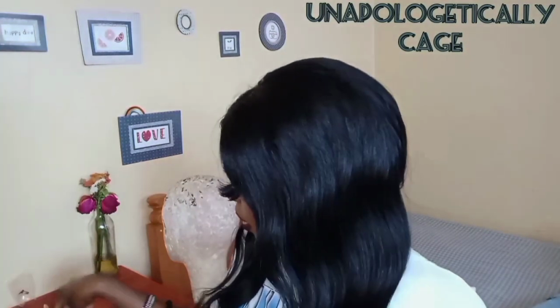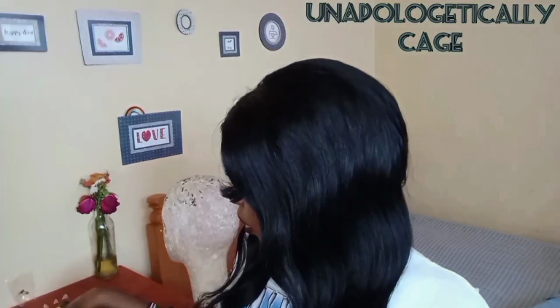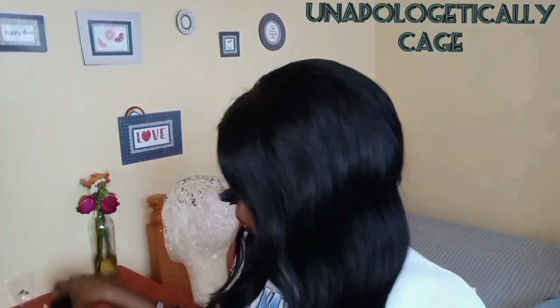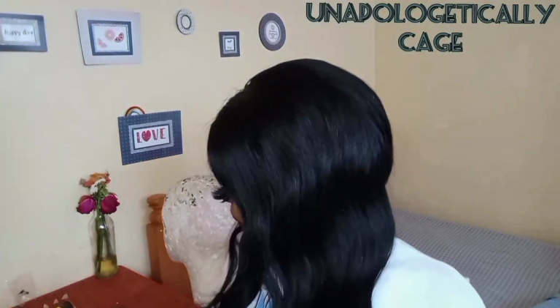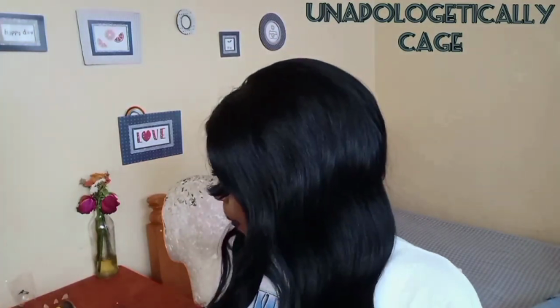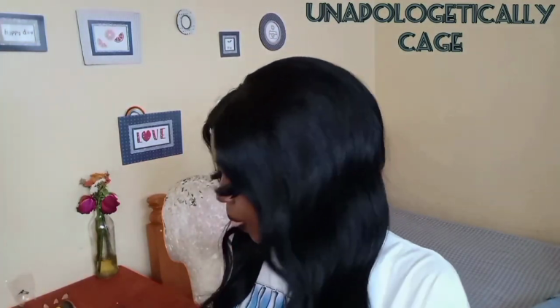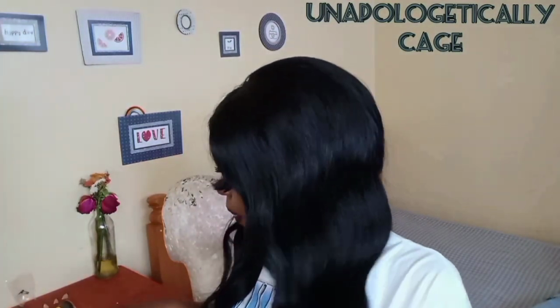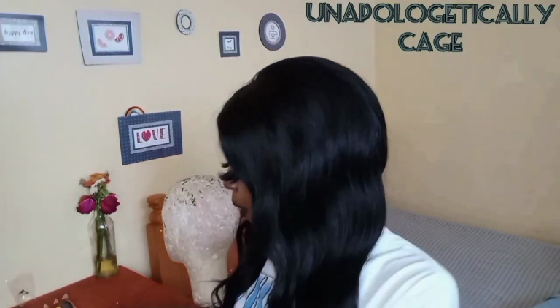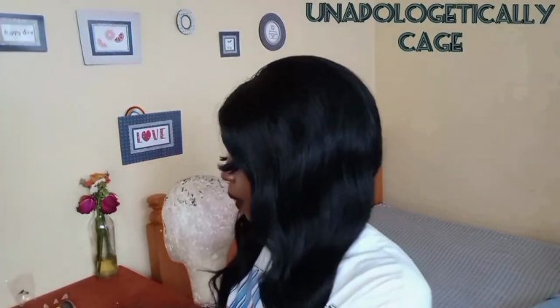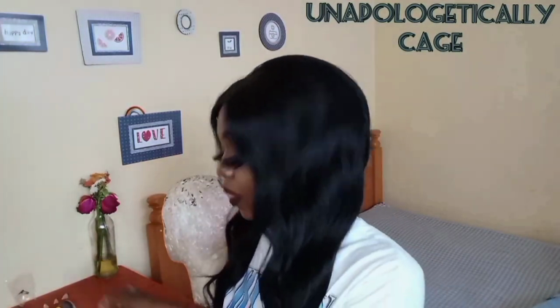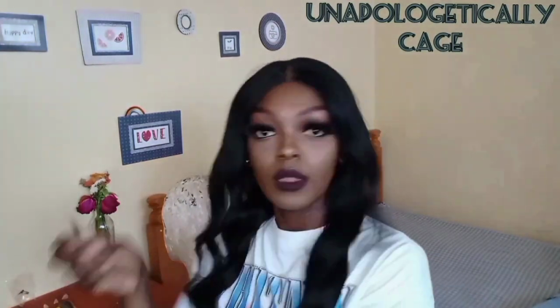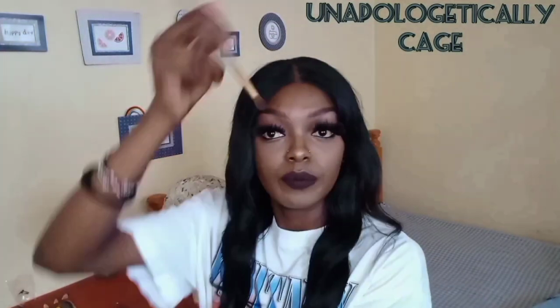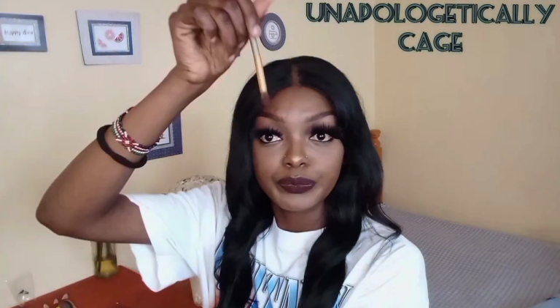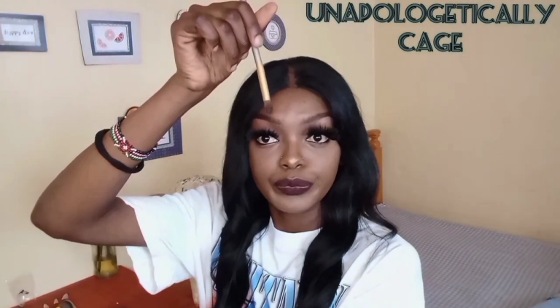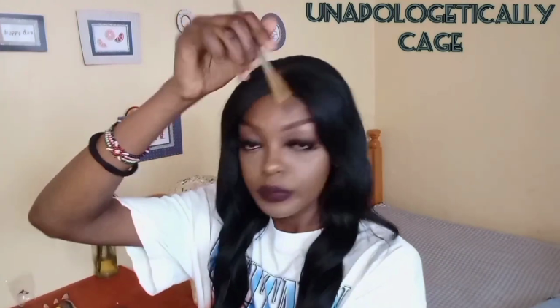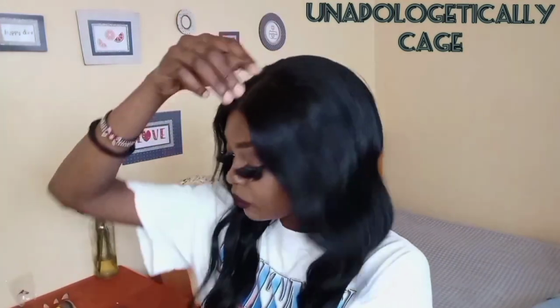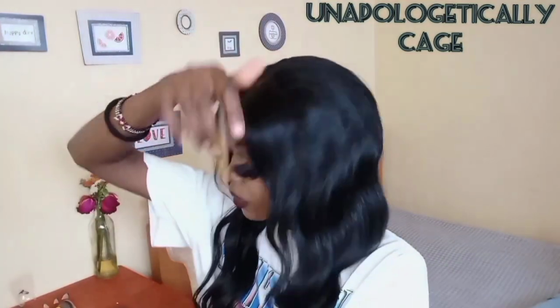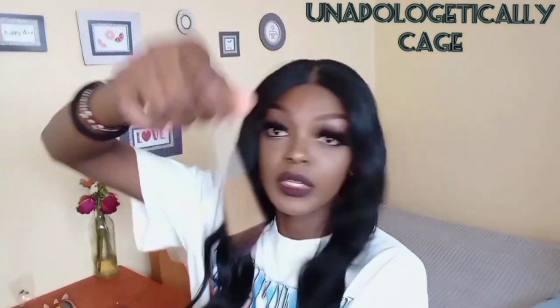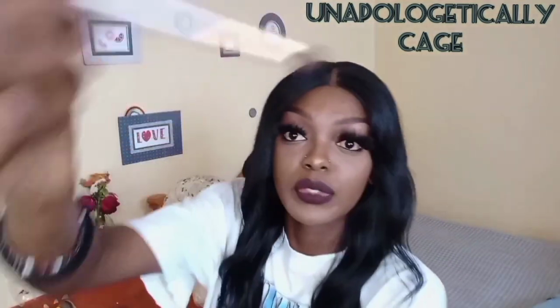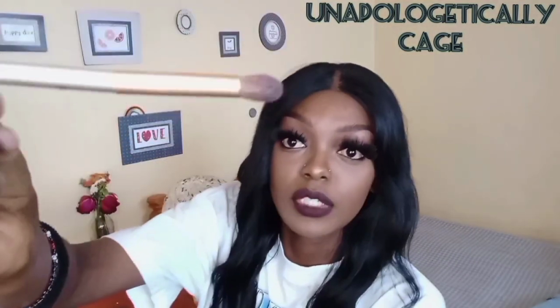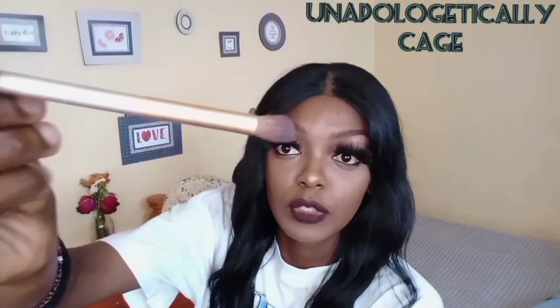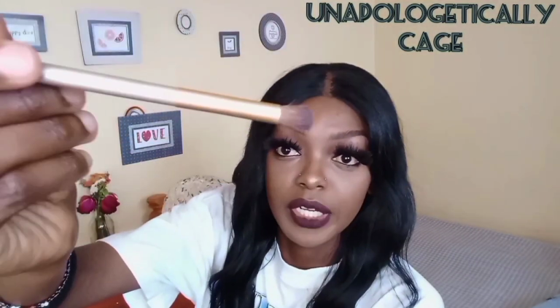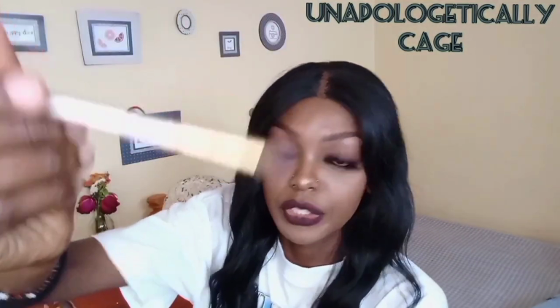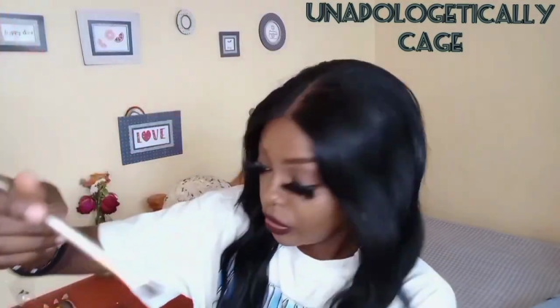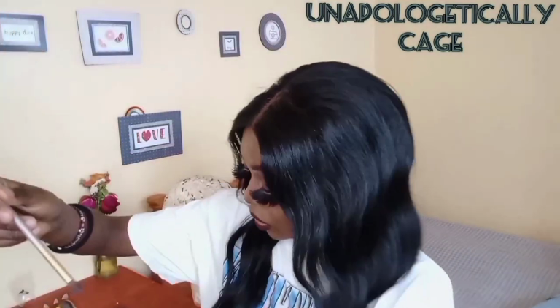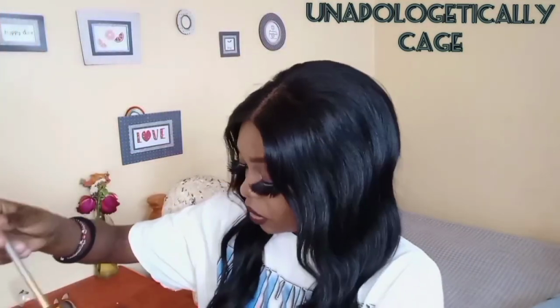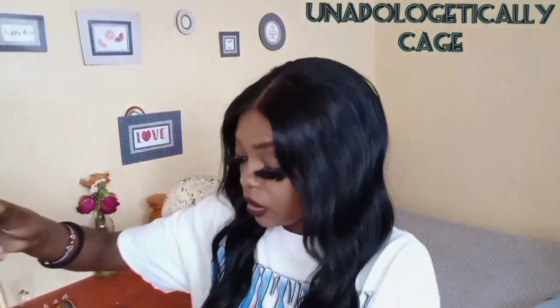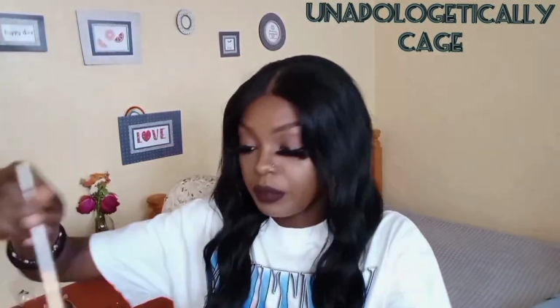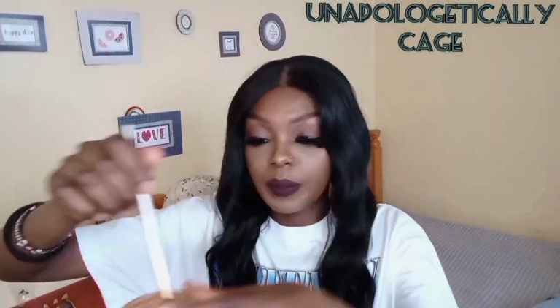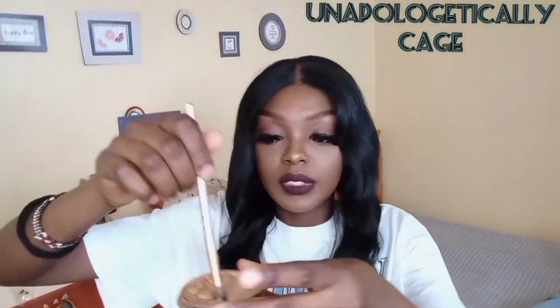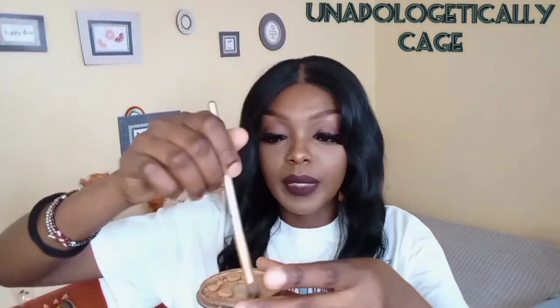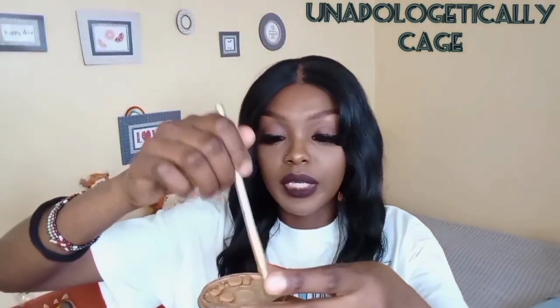I'm gonna go in again to make sure it's comfortable. Then I'm gonna use the small brush and put some powder to blend everything in.